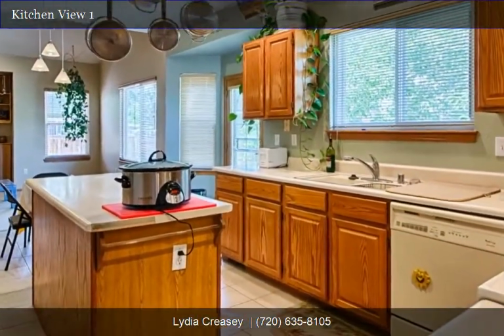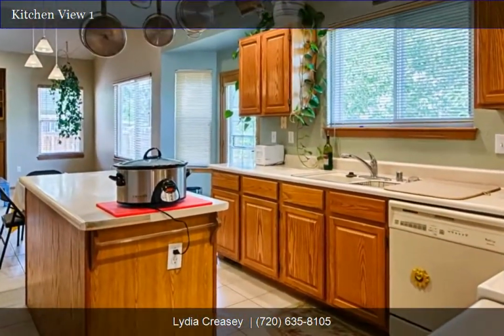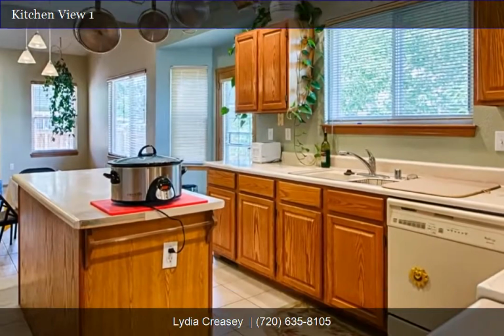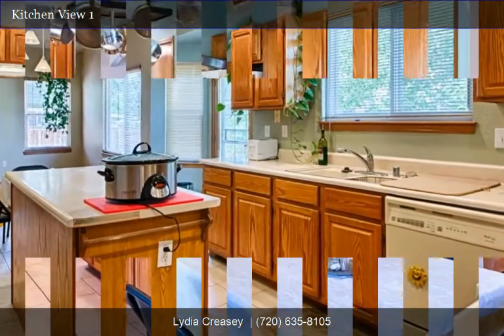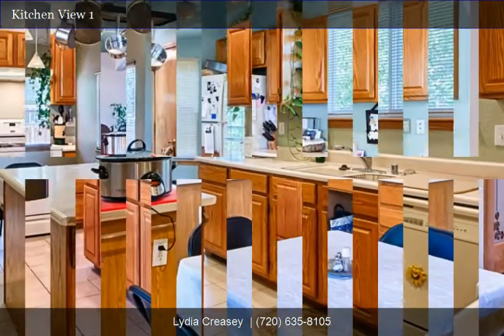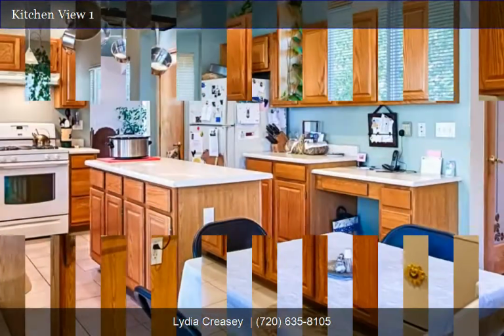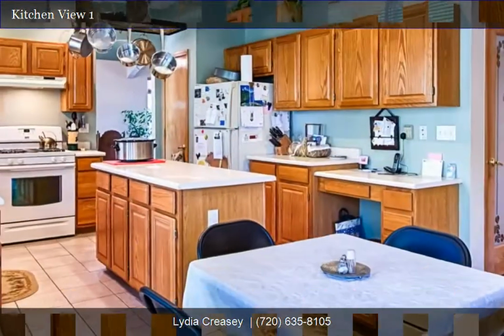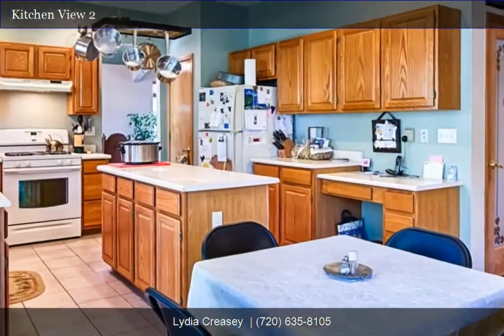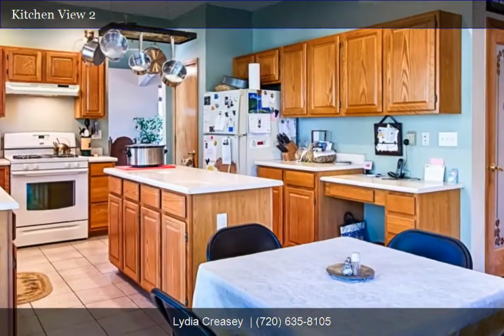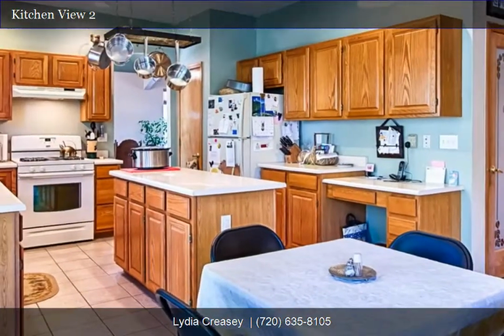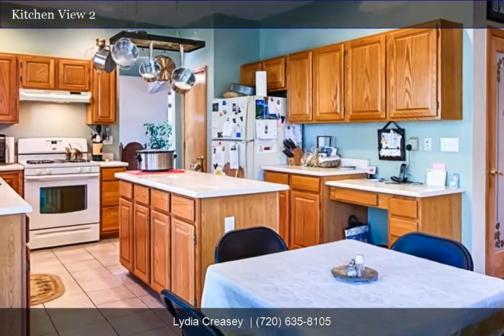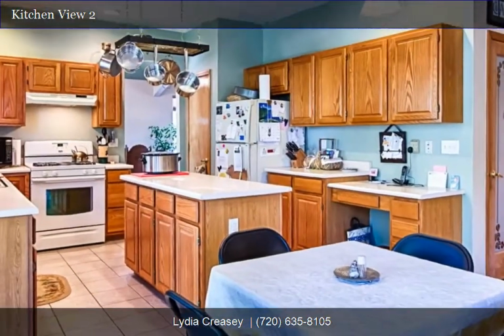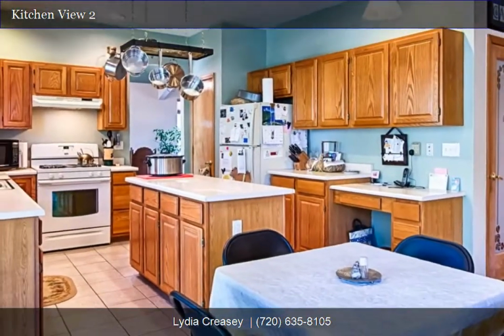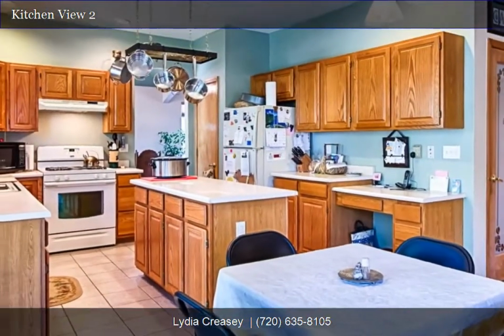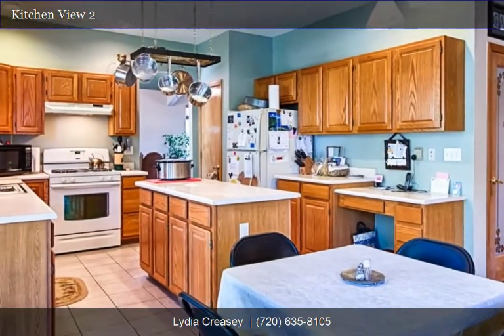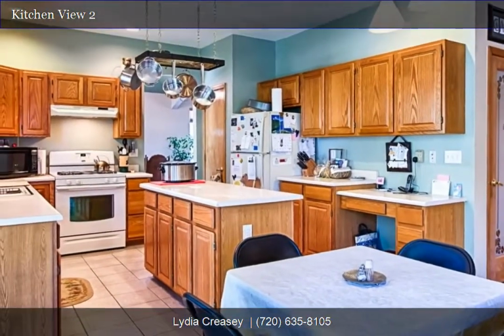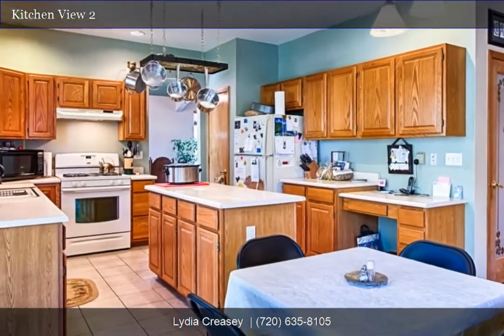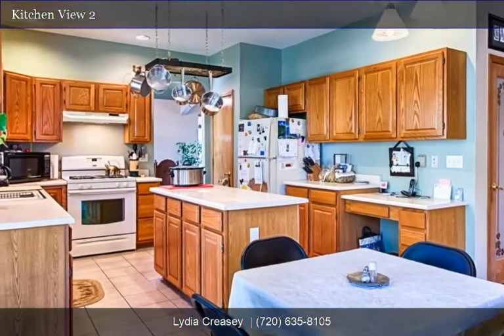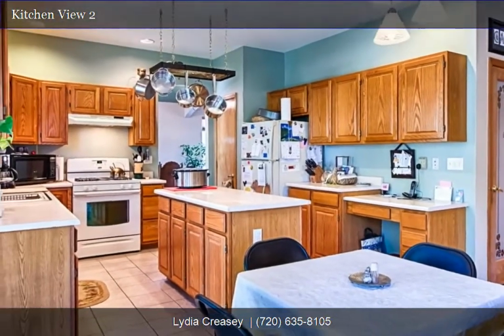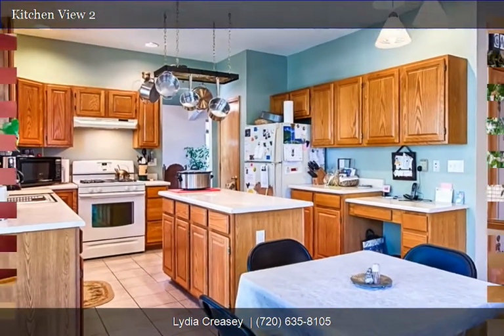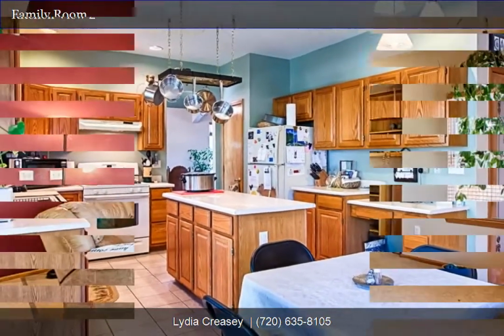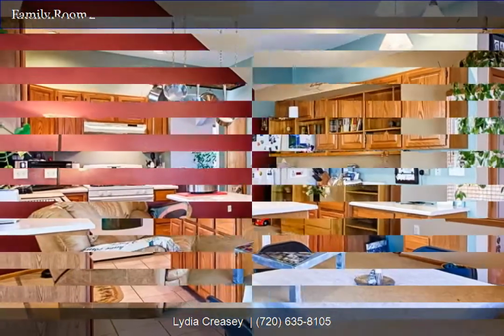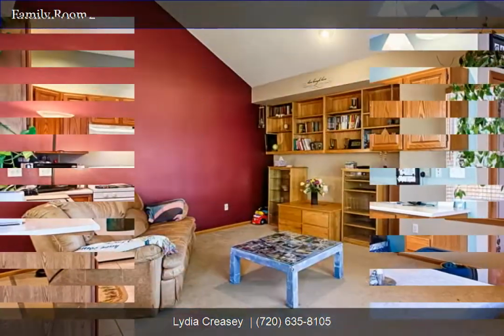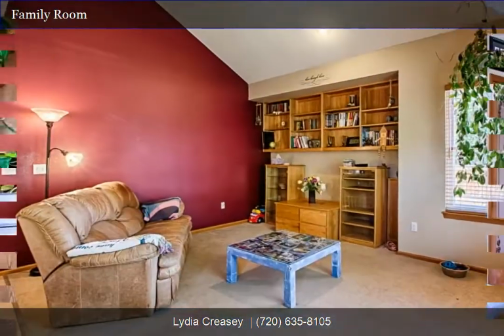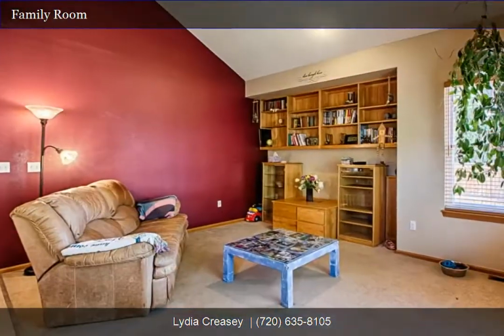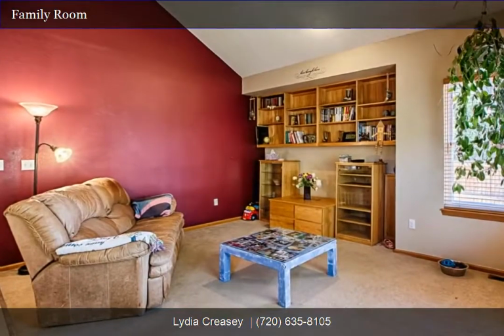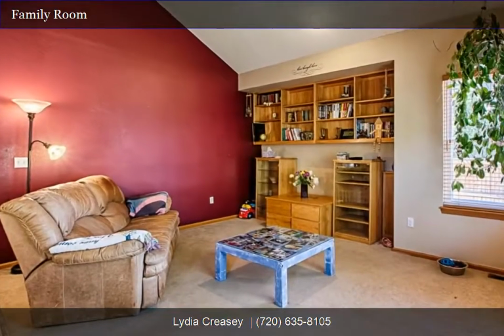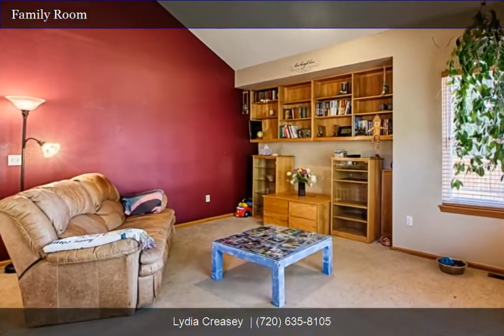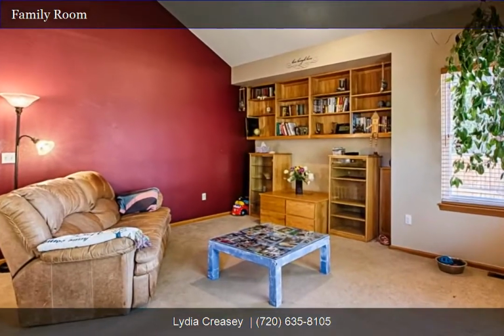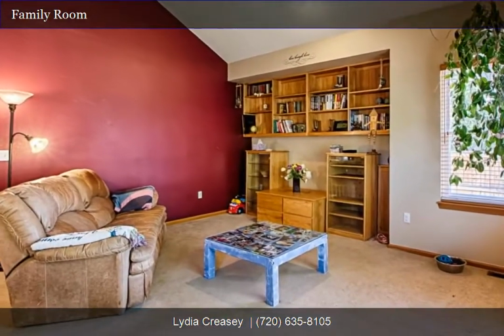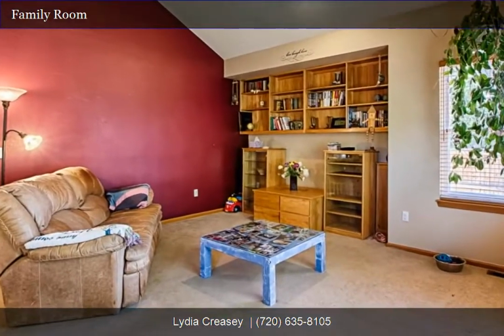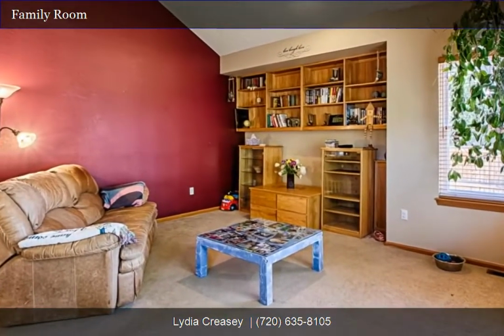This home has an open floor plan and is filled with light, featuring a spacious kitchen with tons of storage and a large island.